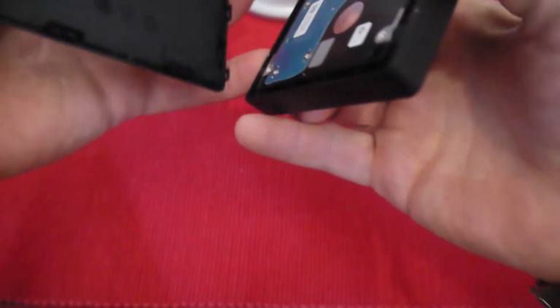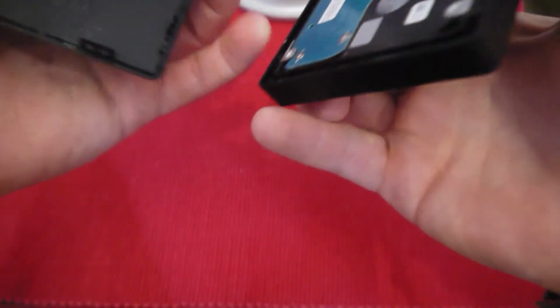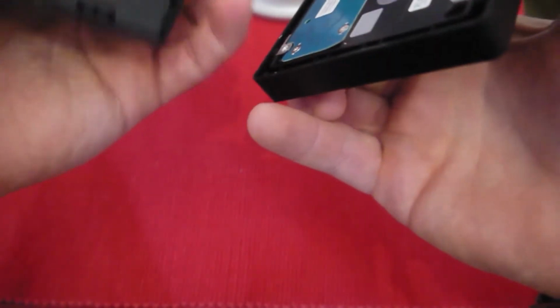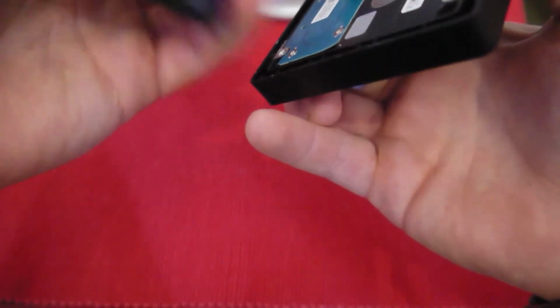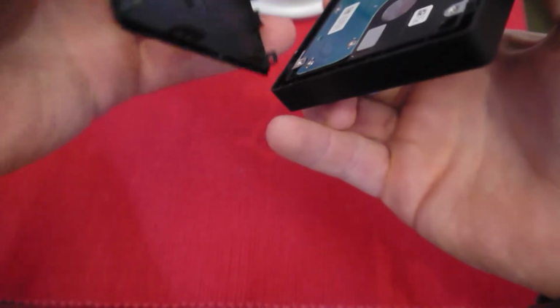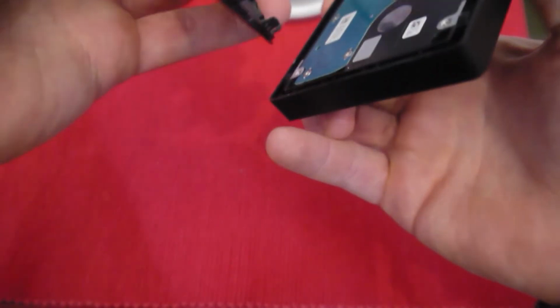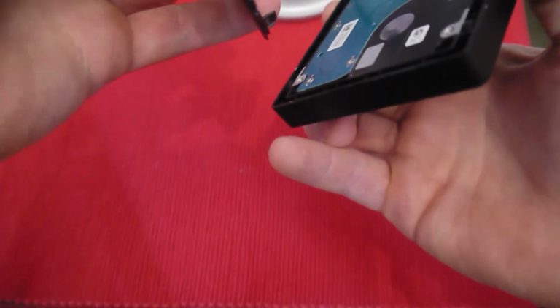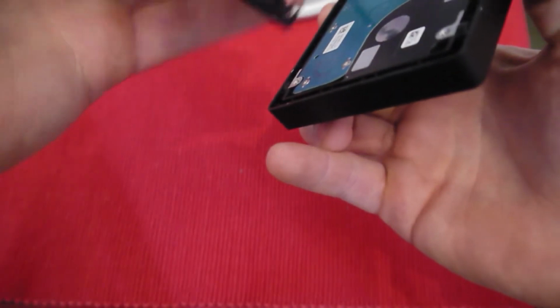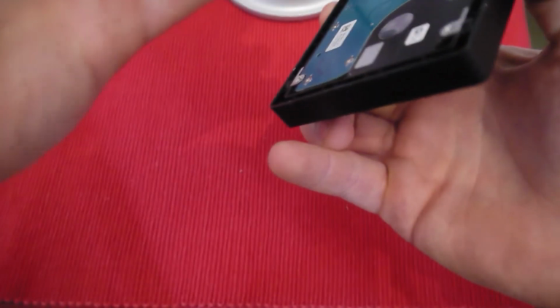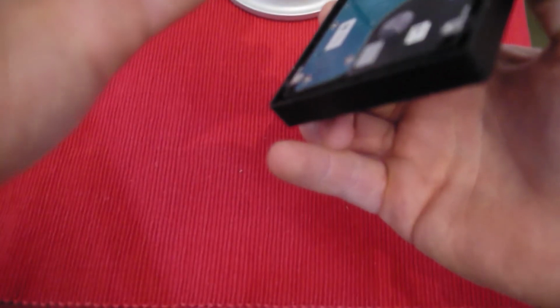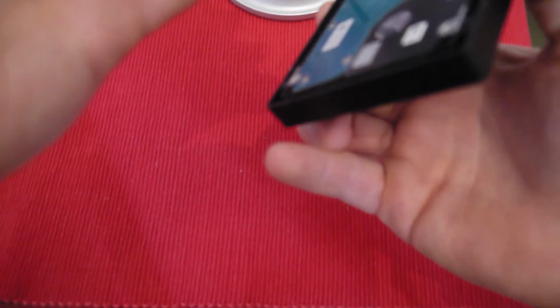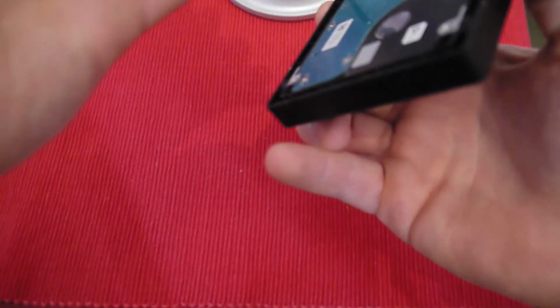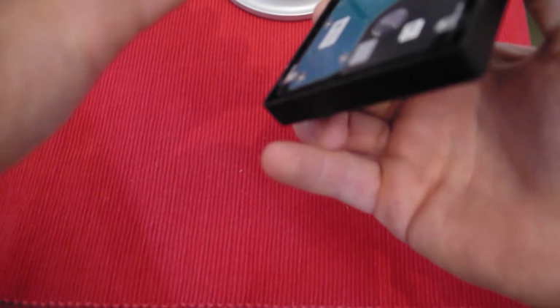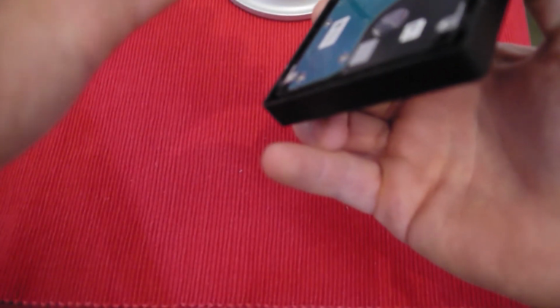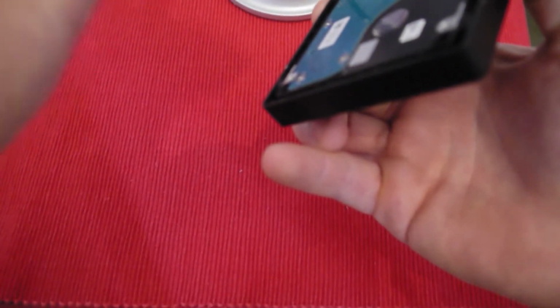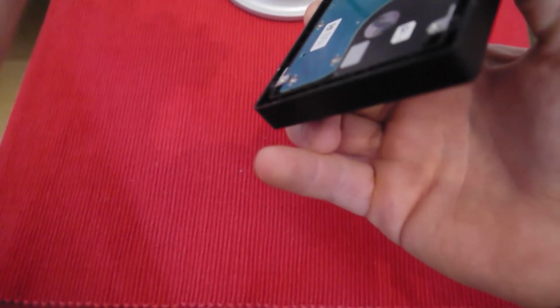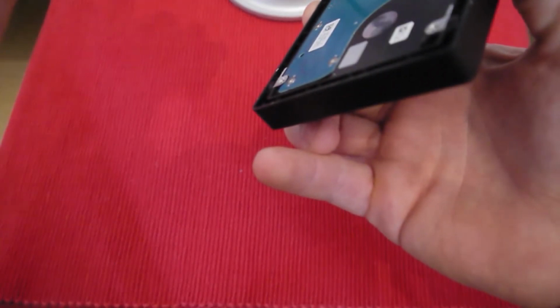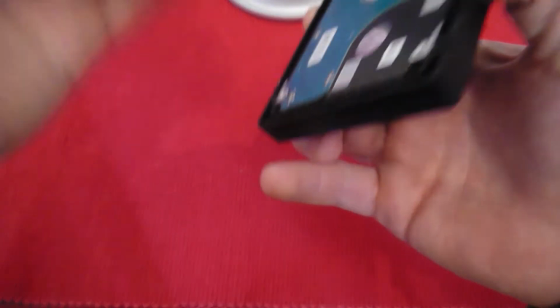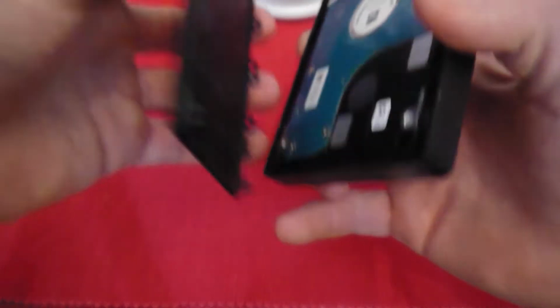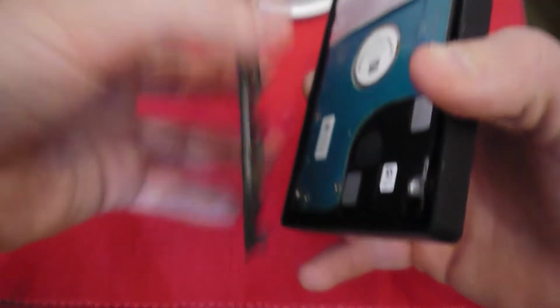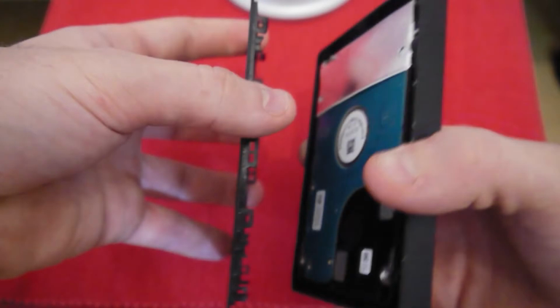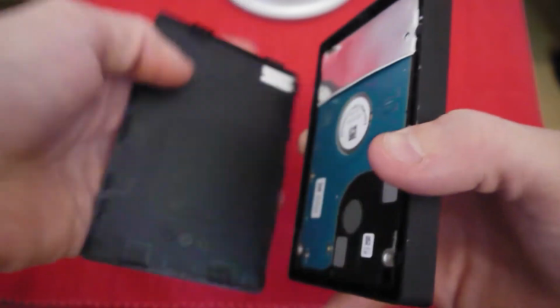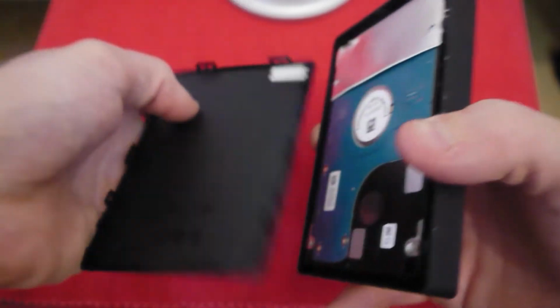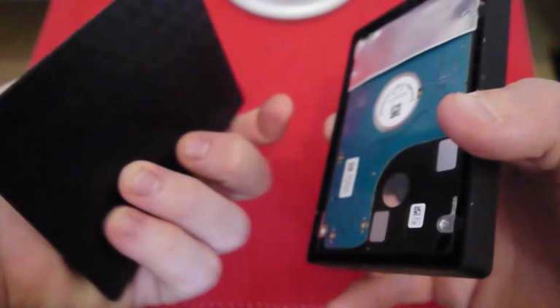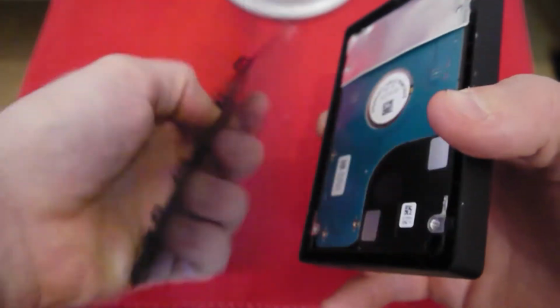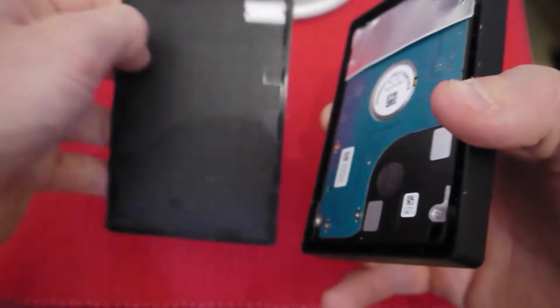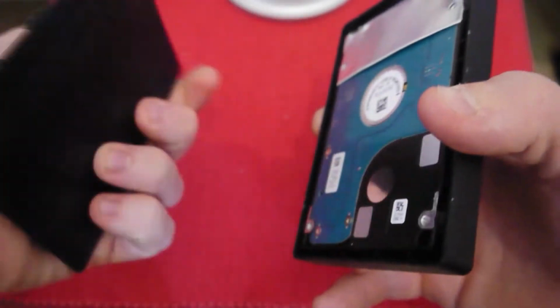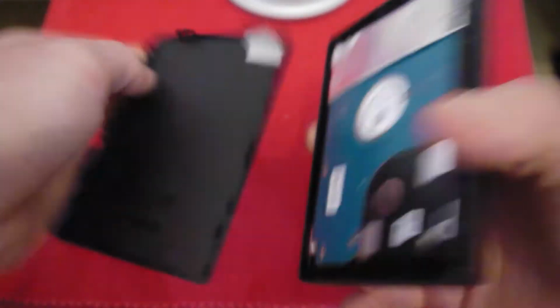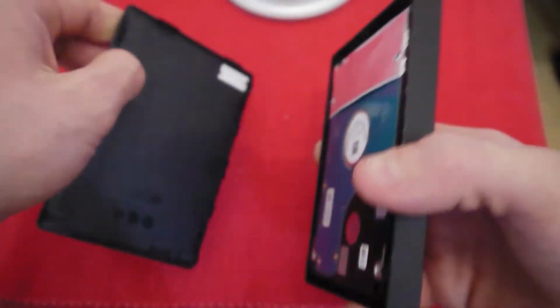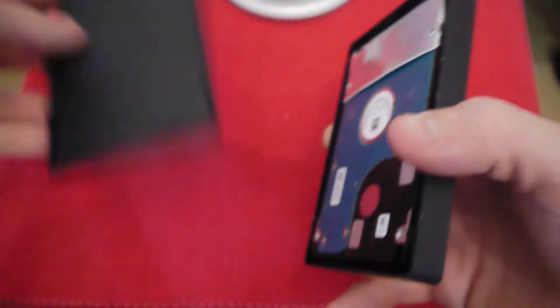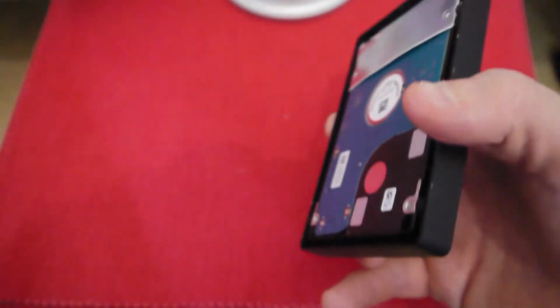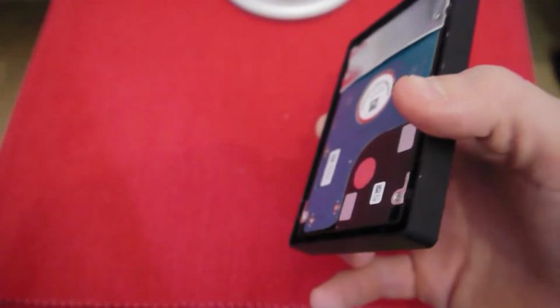There we go — all the hinges are intact, none are broken, and we can now throw another hard drive in here.